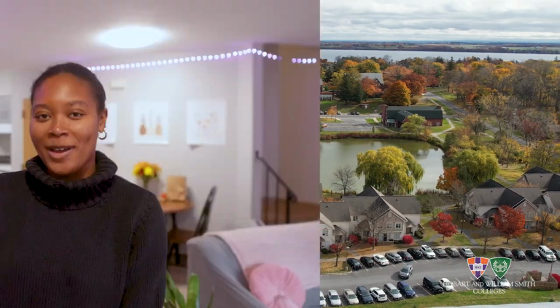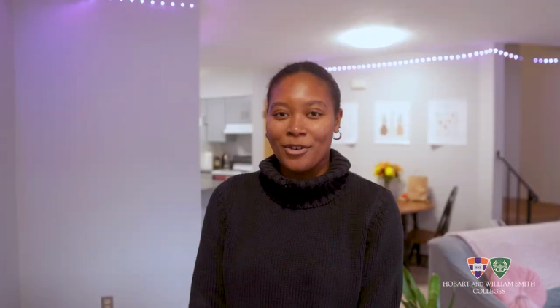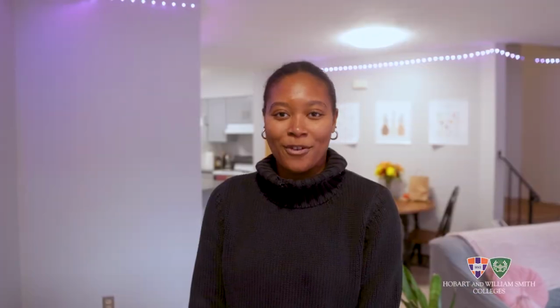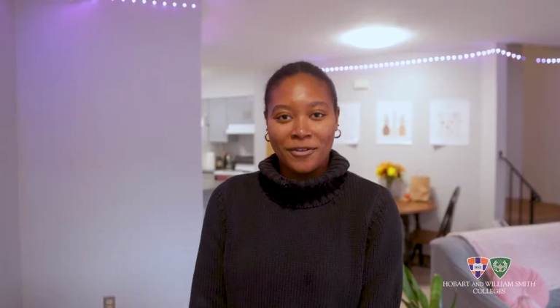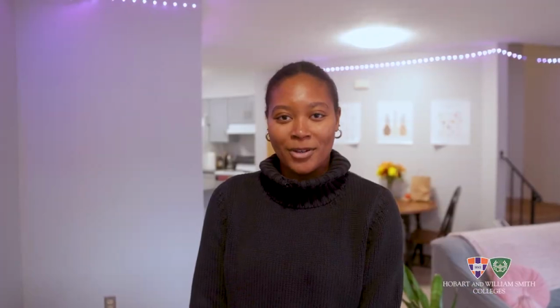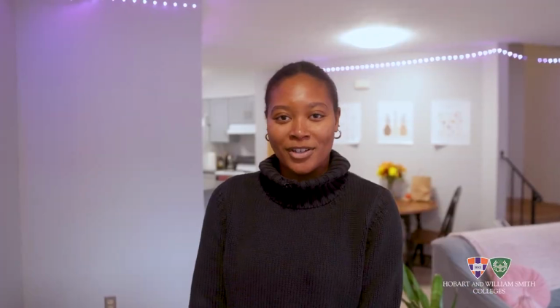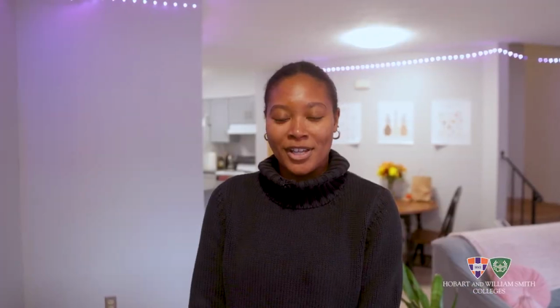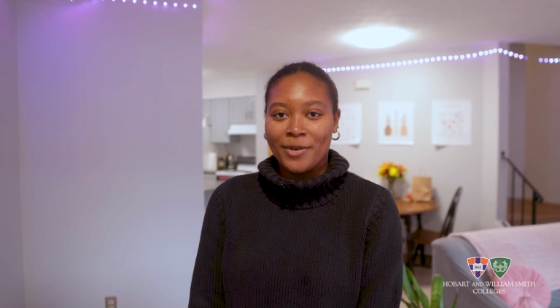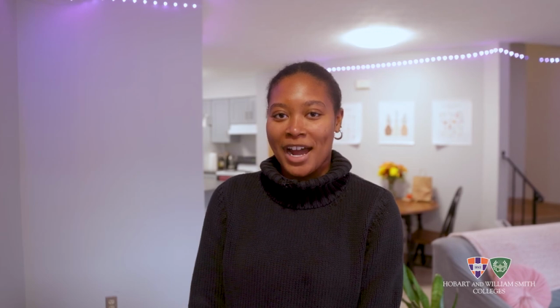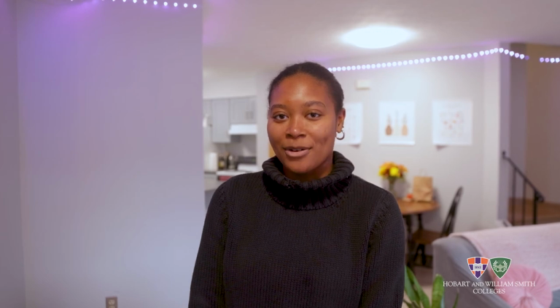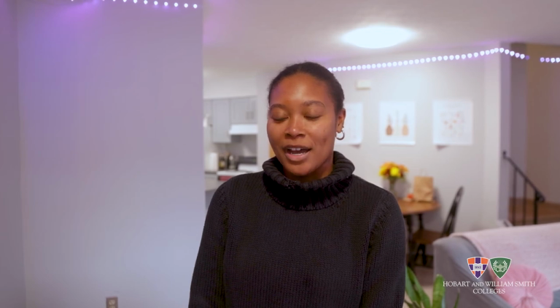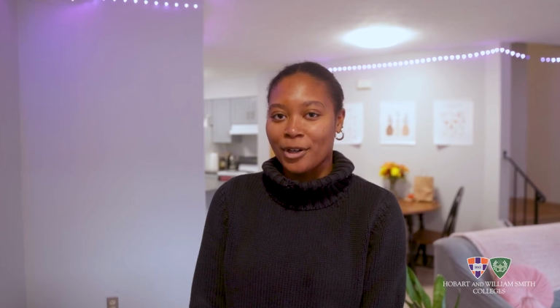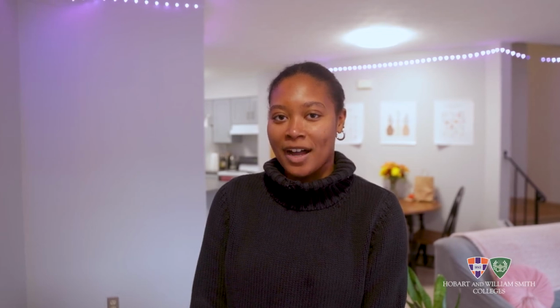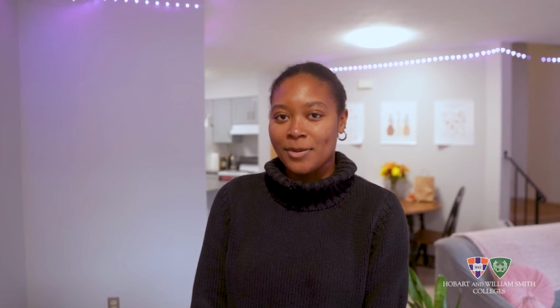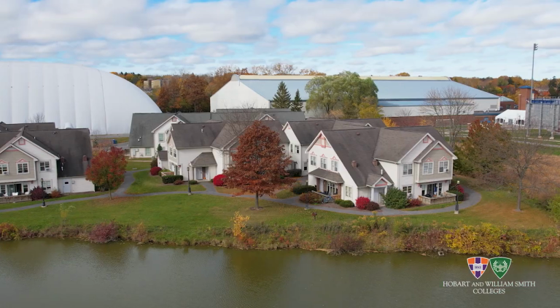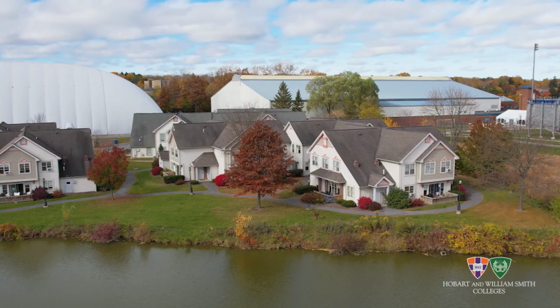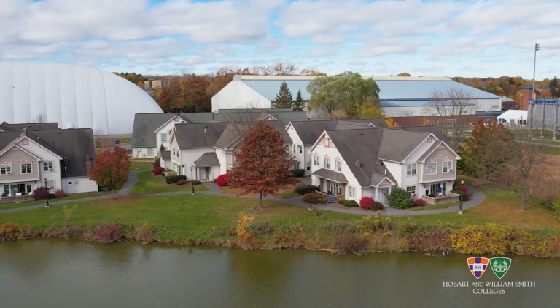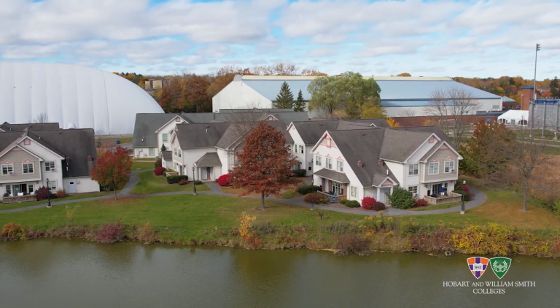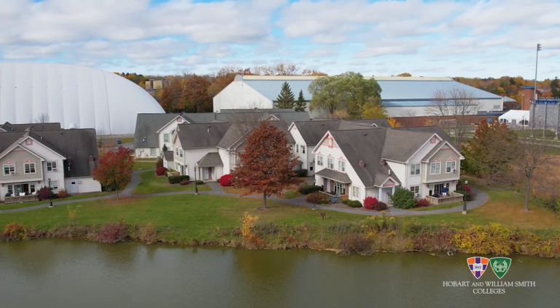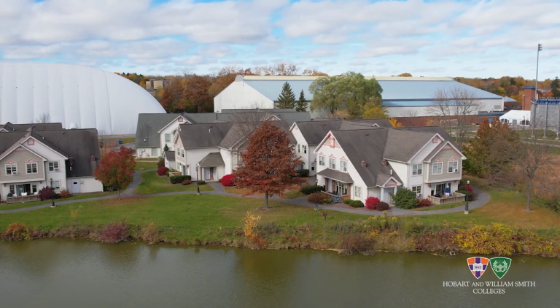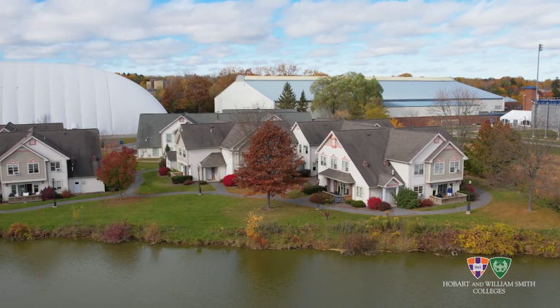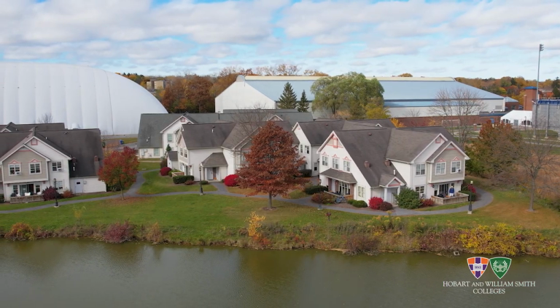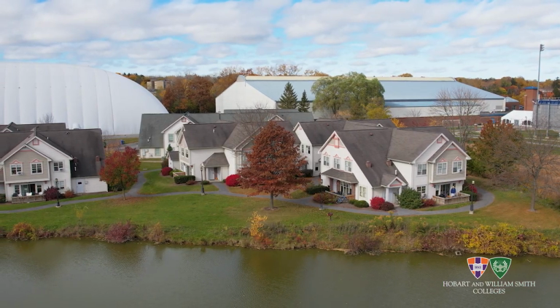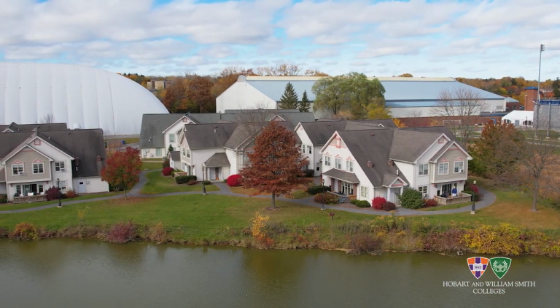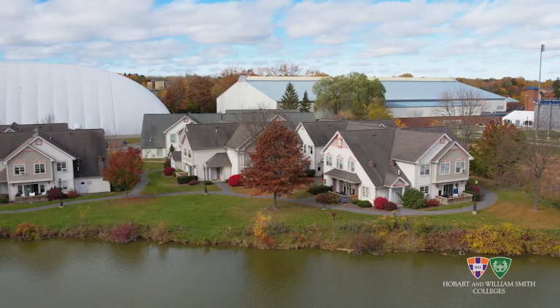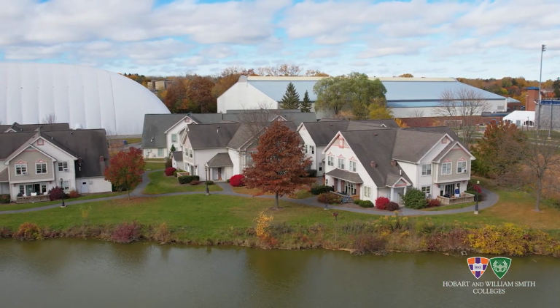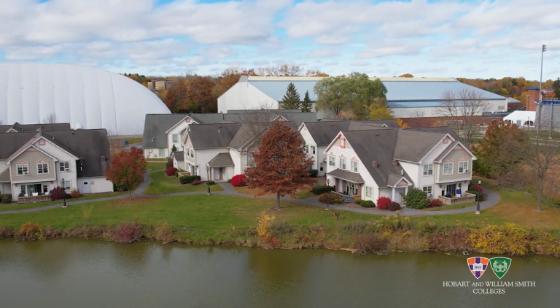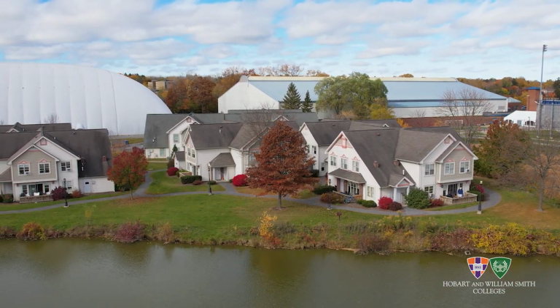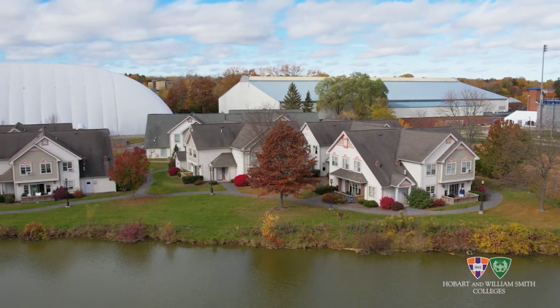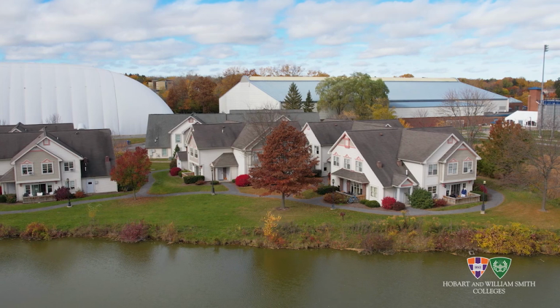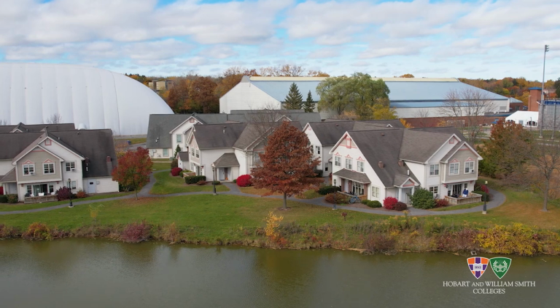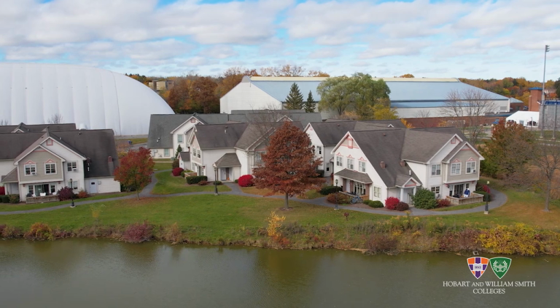We have around 50 units or so which house upperclassmen. They're condo style with either four person units or five person units.